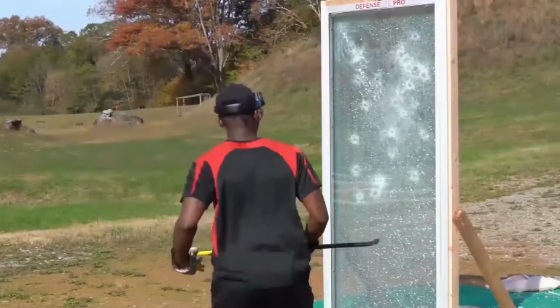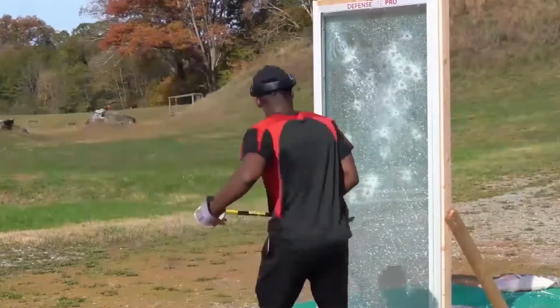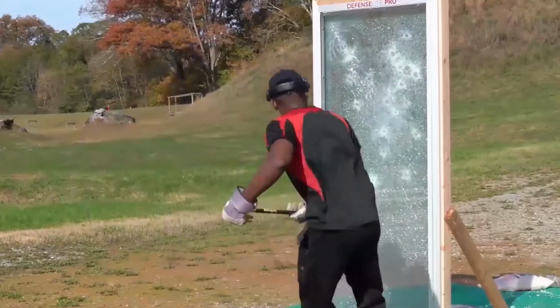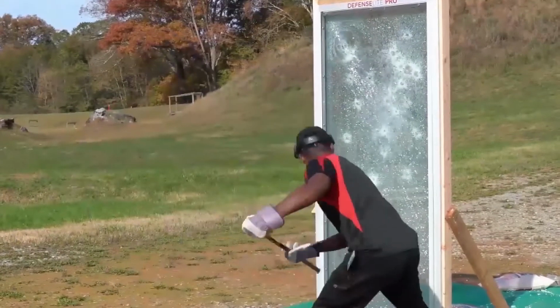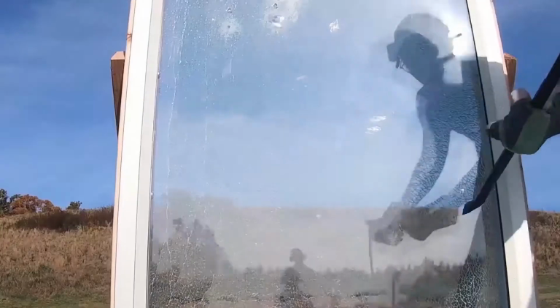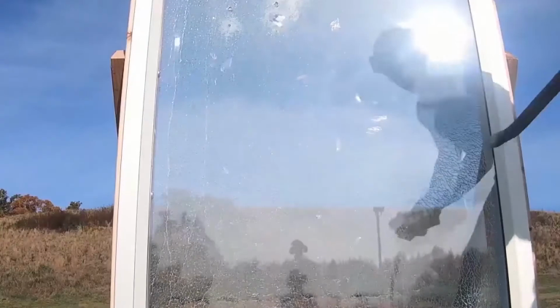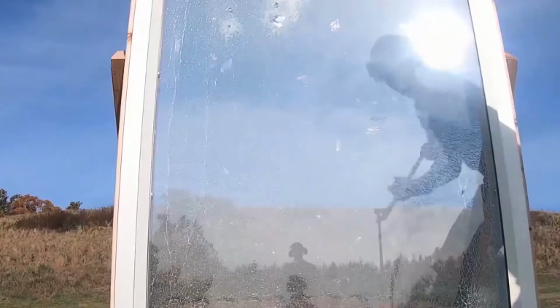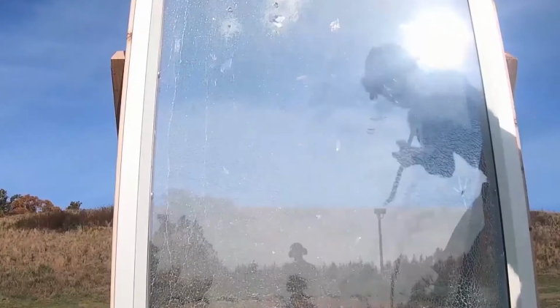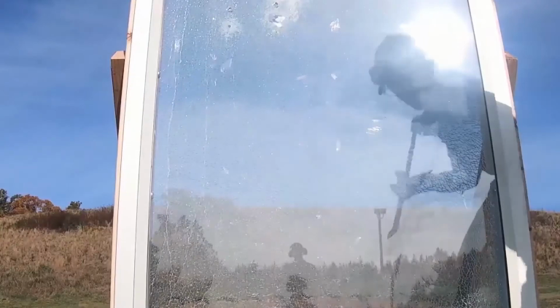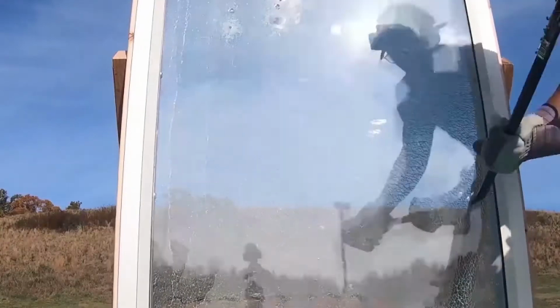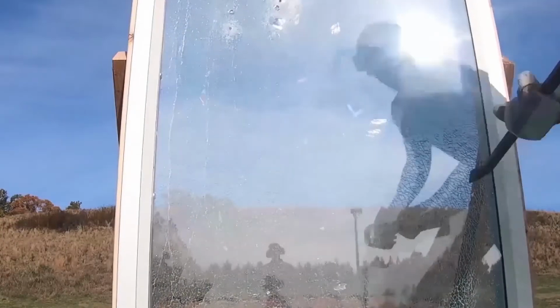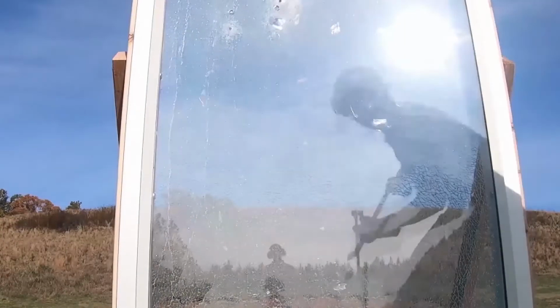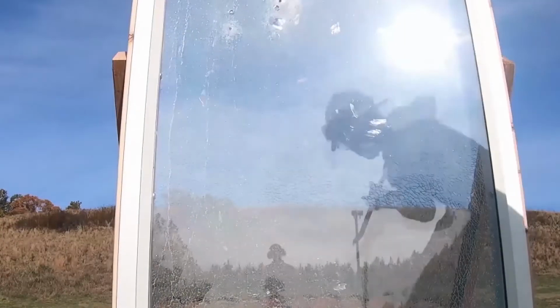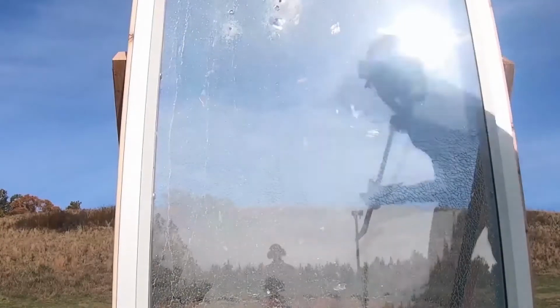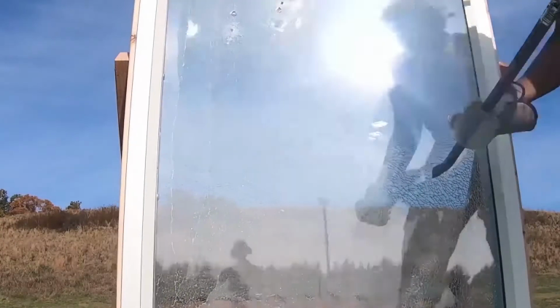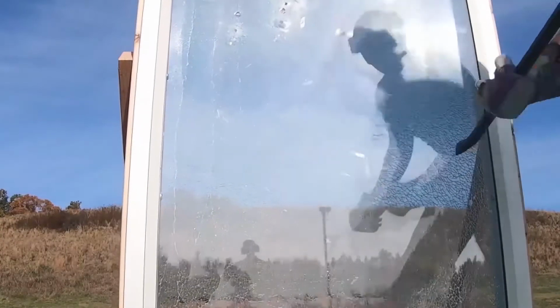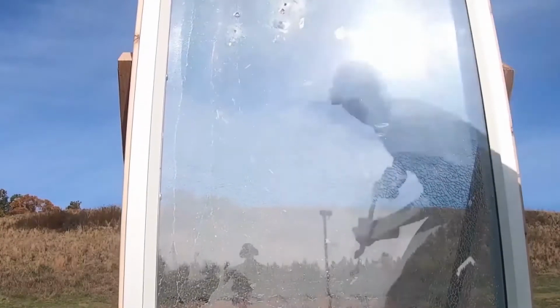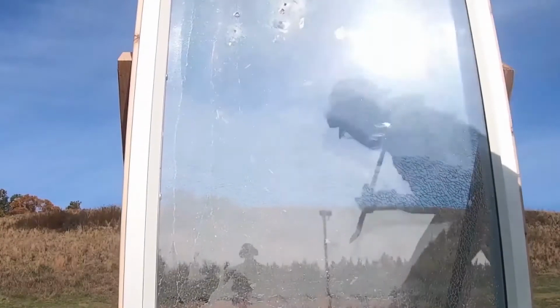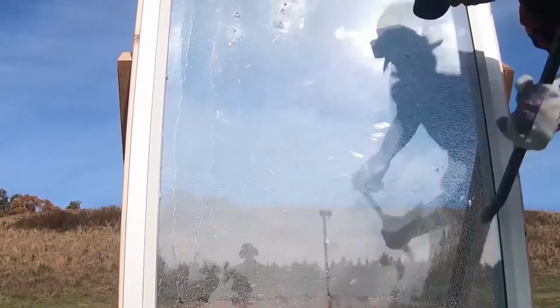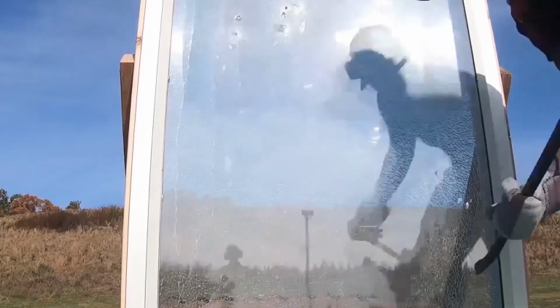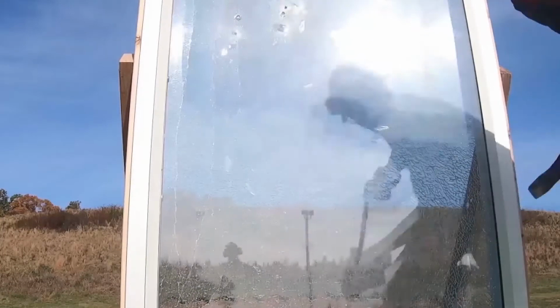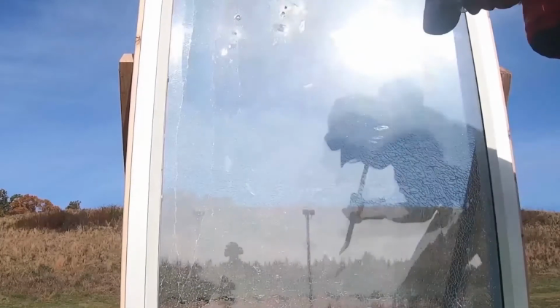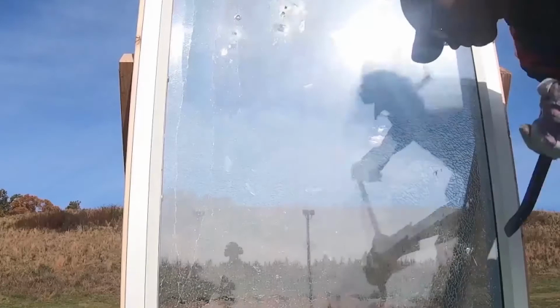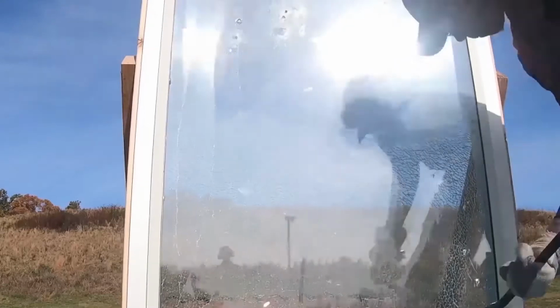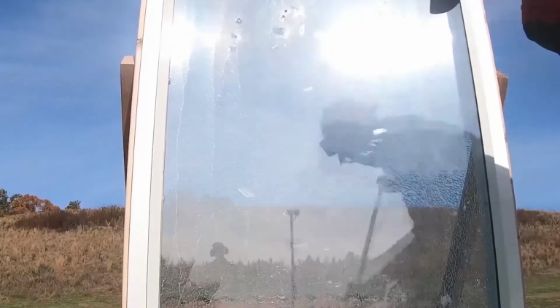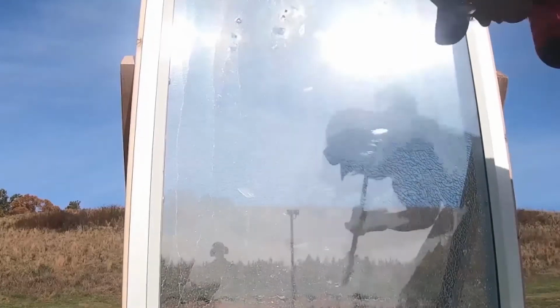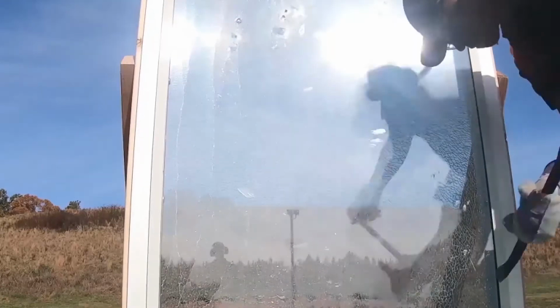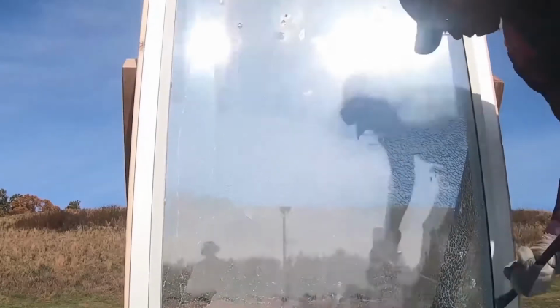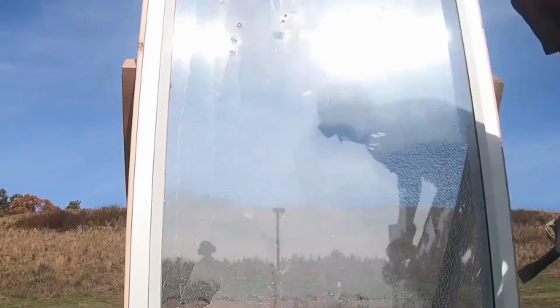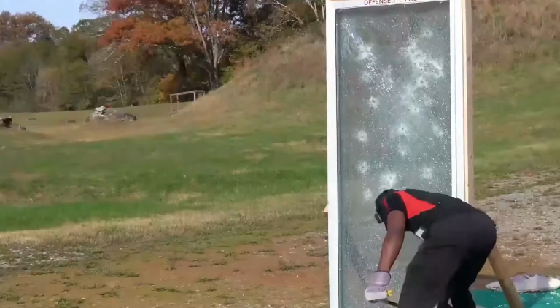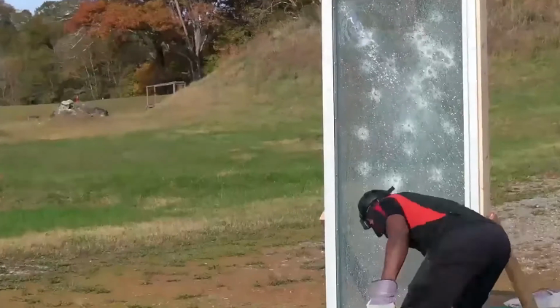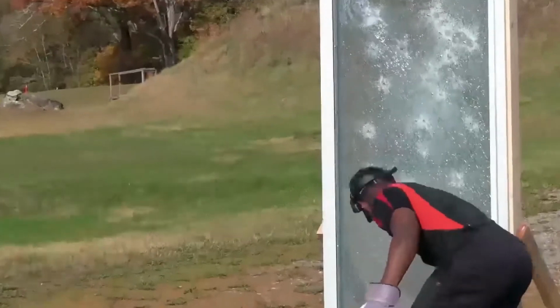The system has proven time and time again that would-be attackers are no match for its level of protection.